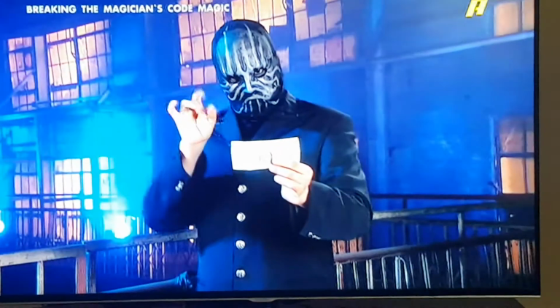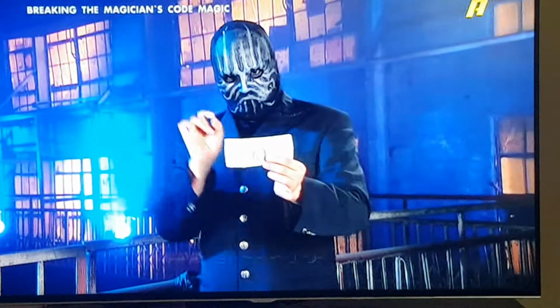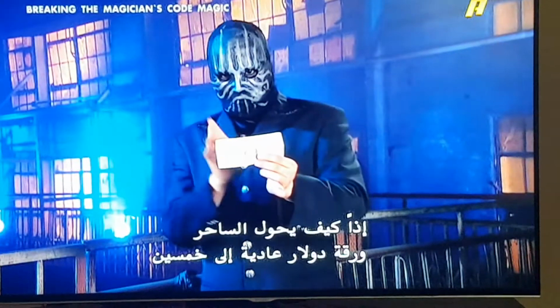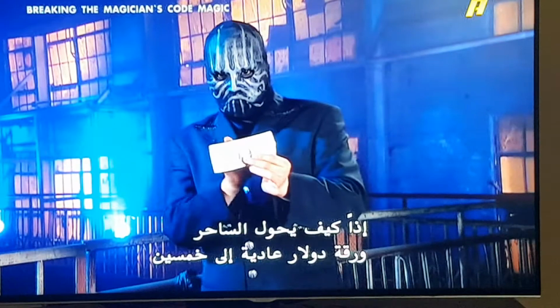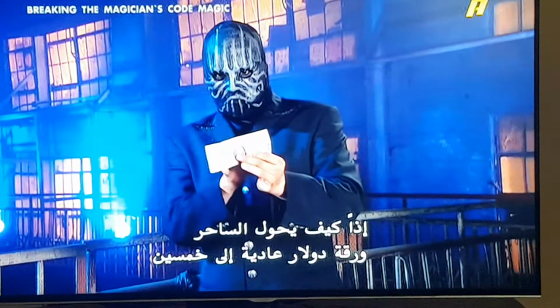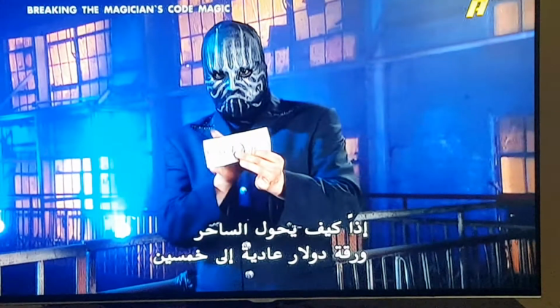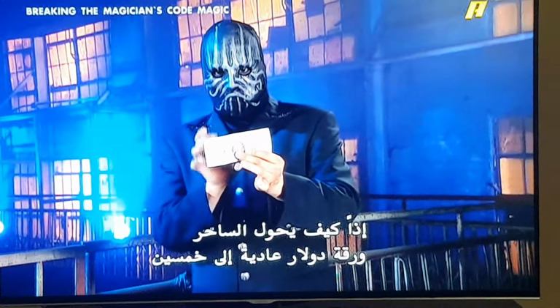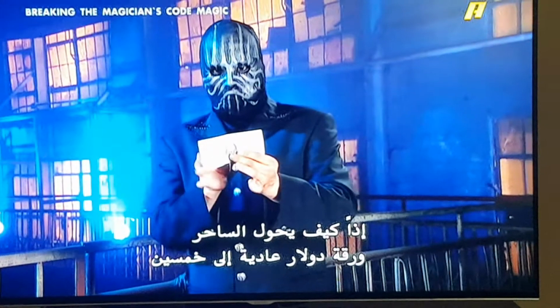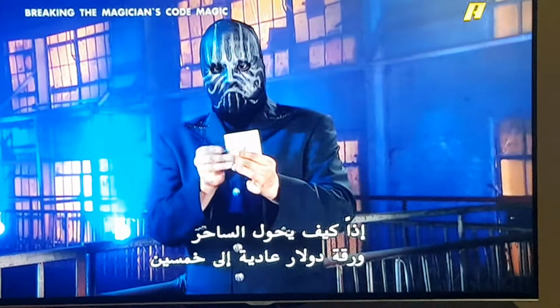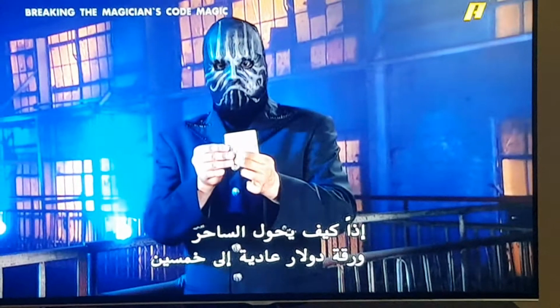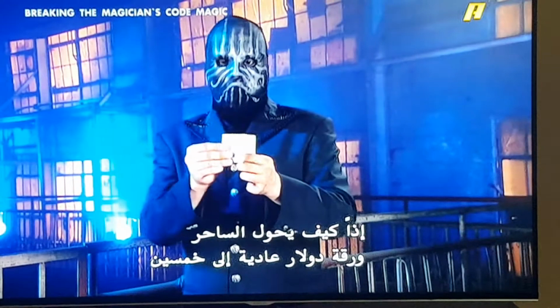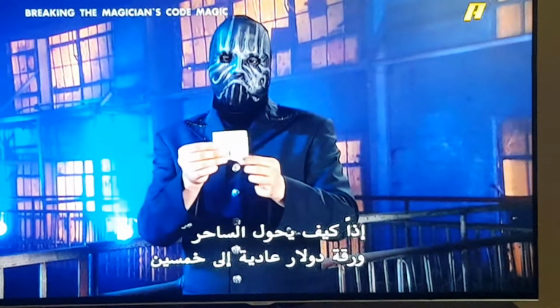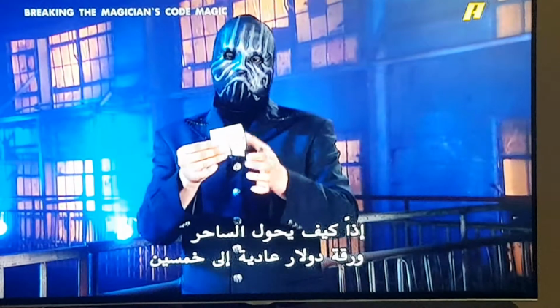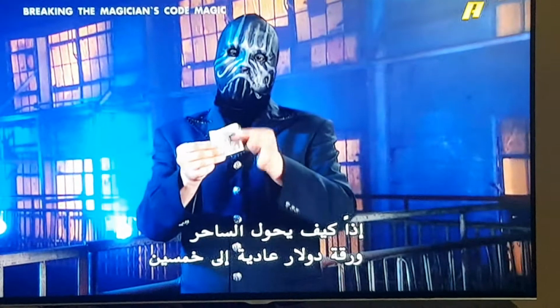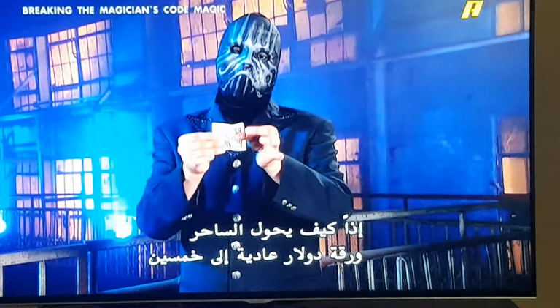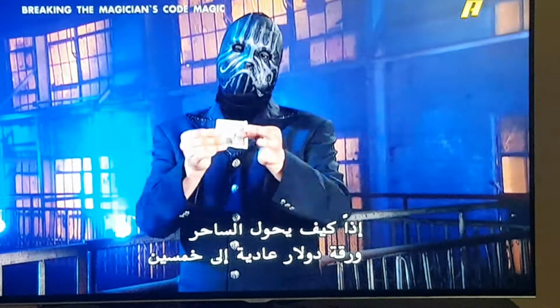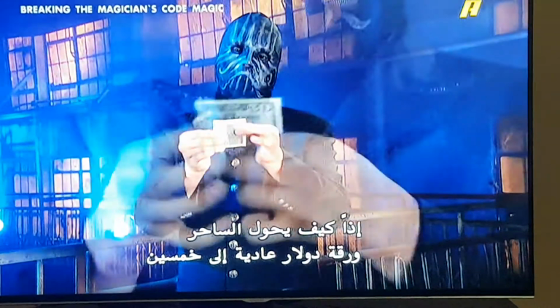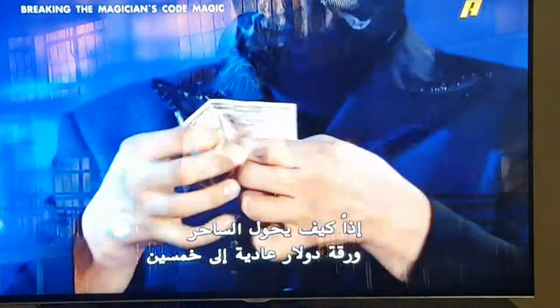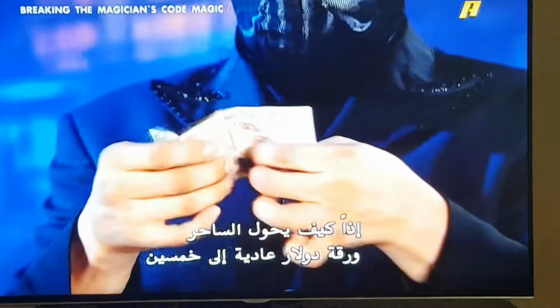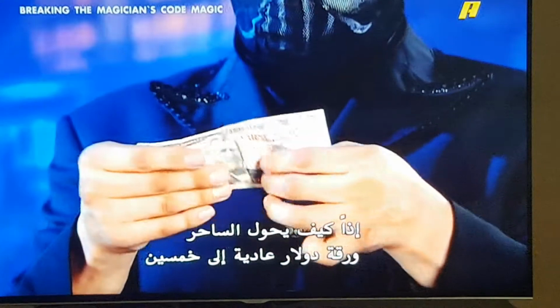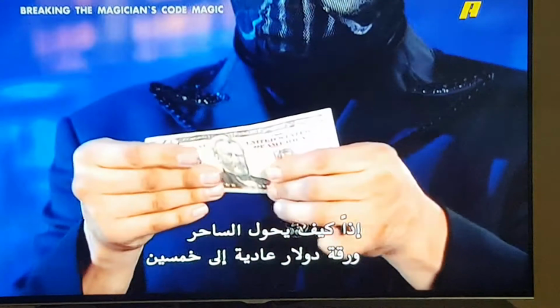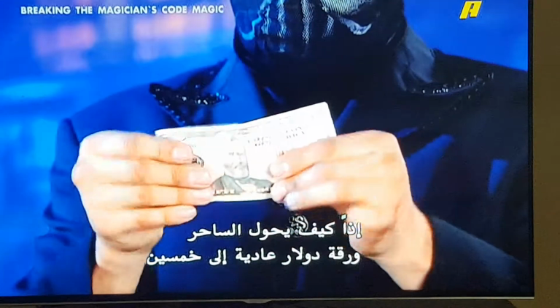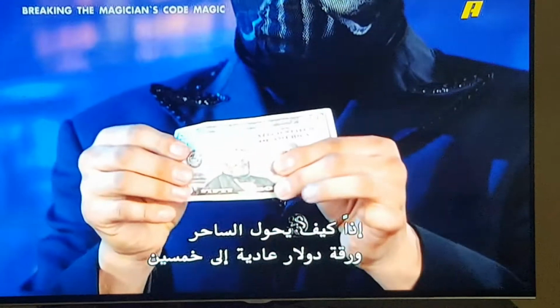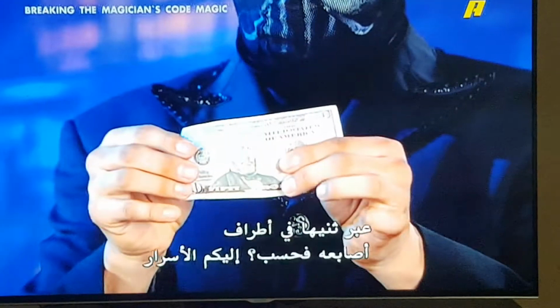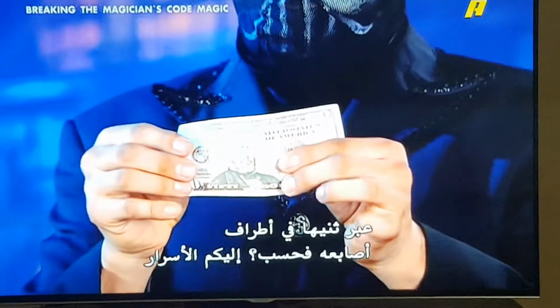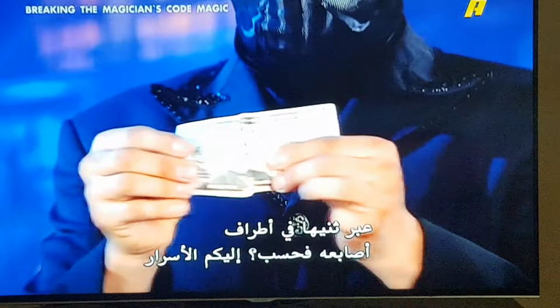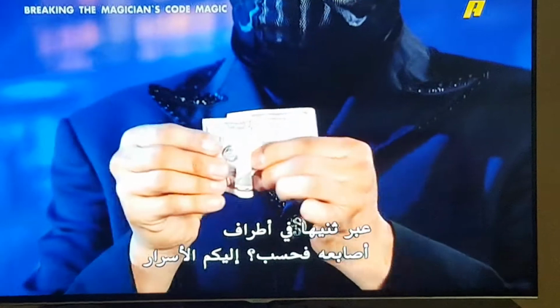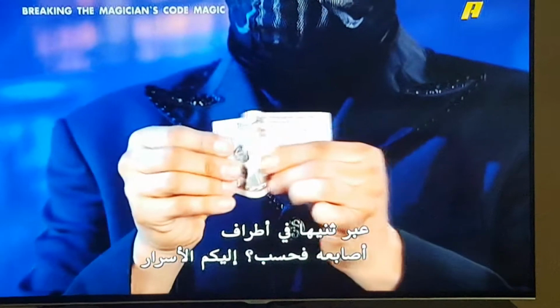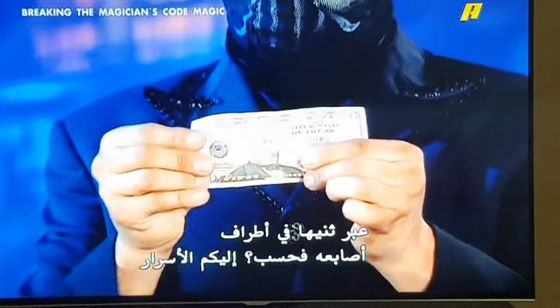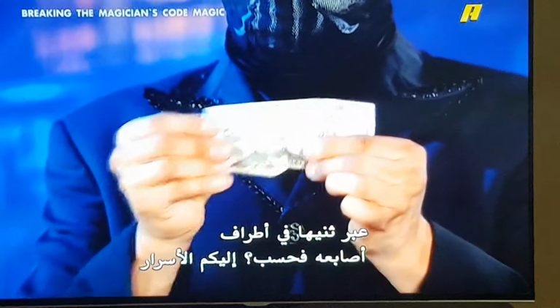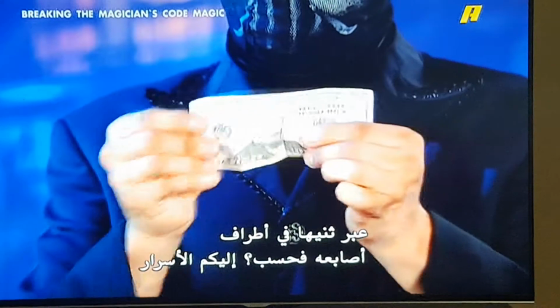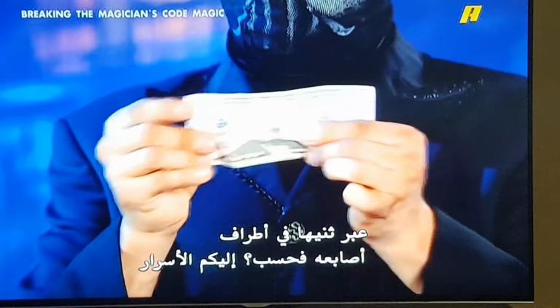So, how does the magician turn an ordinary $1 bill into a $50 just by folding it in his fingertips? Here are the secrets.